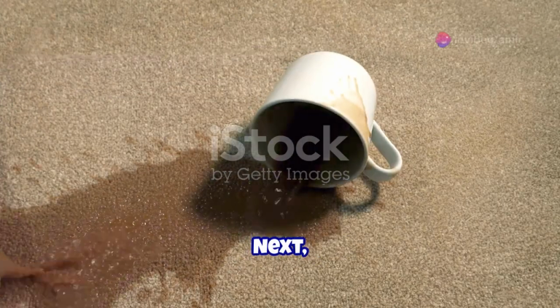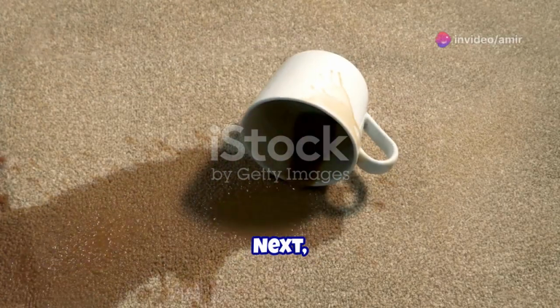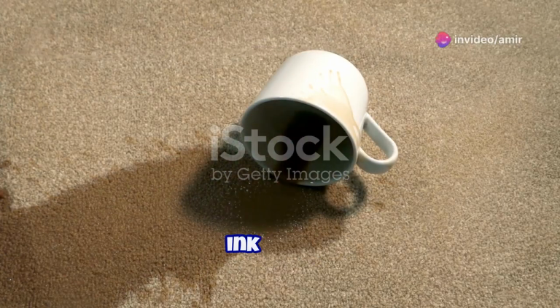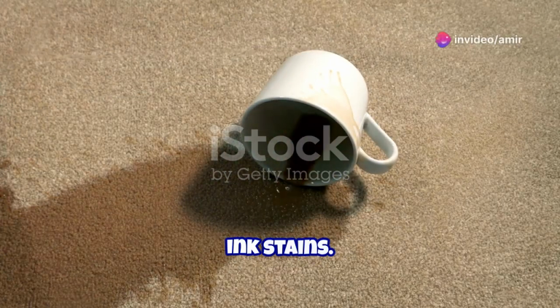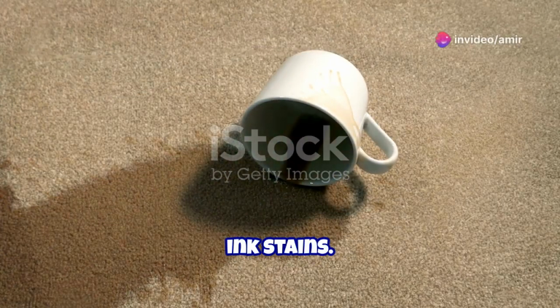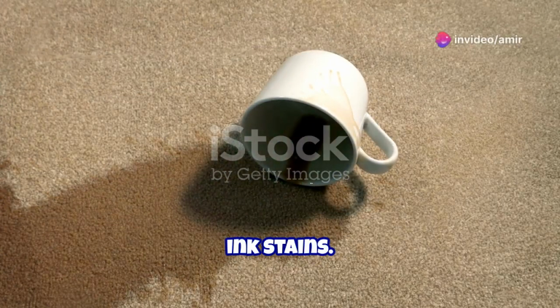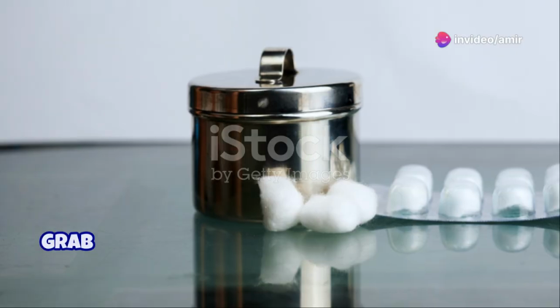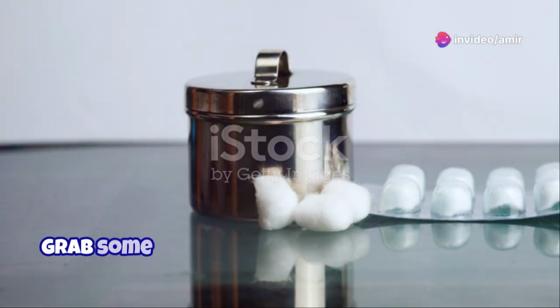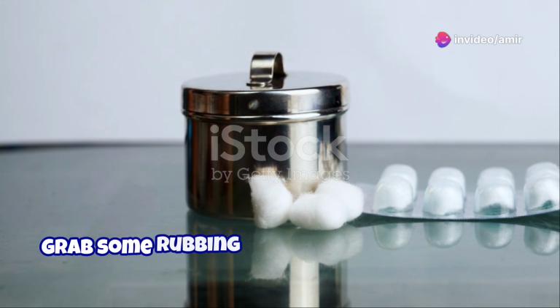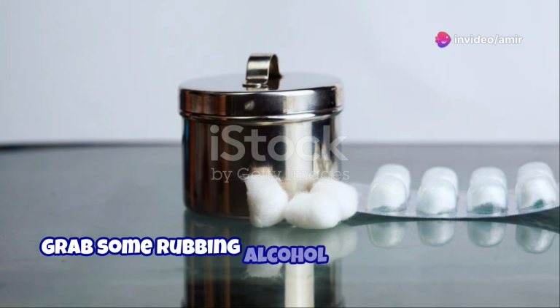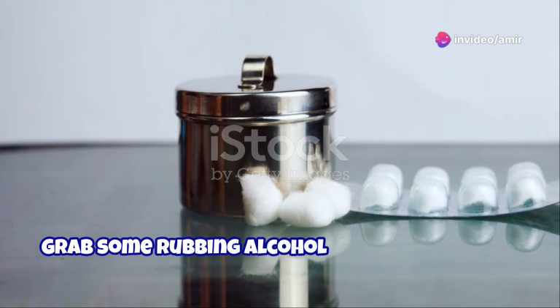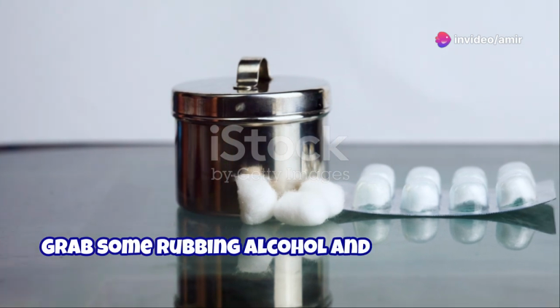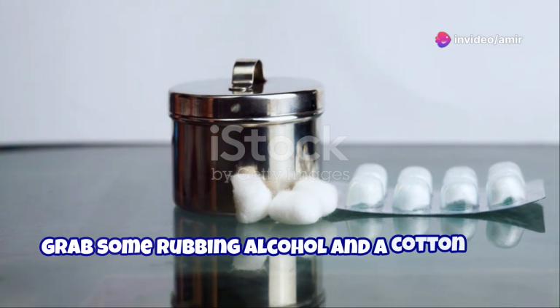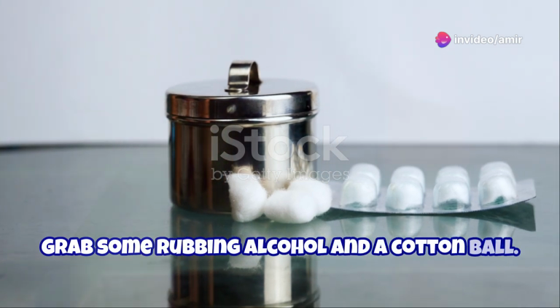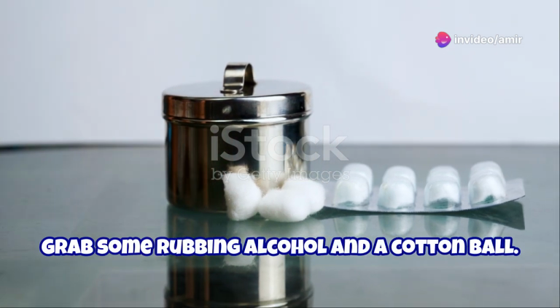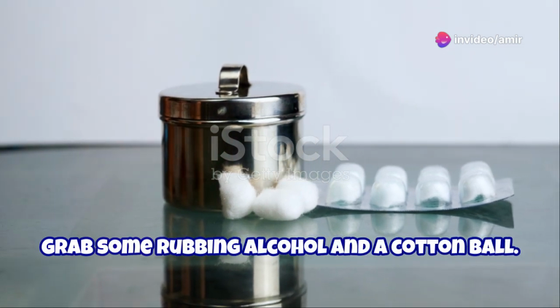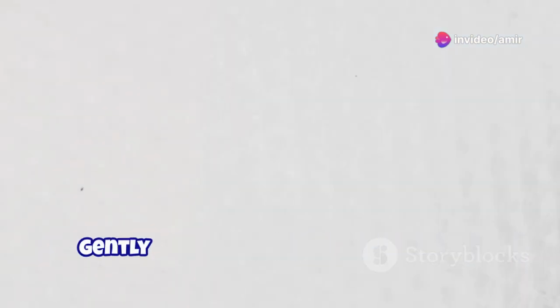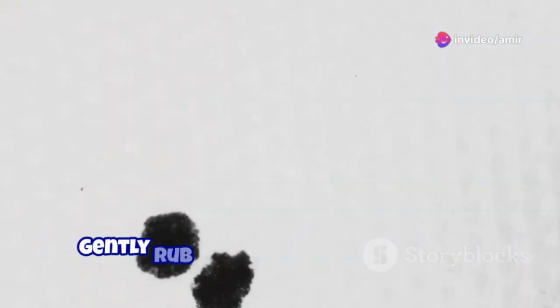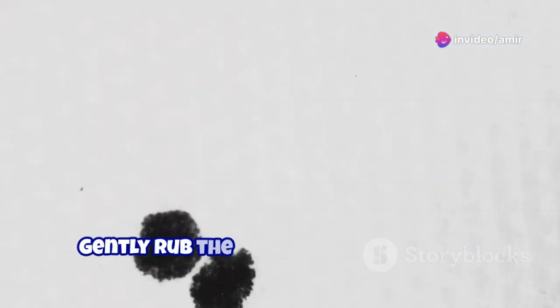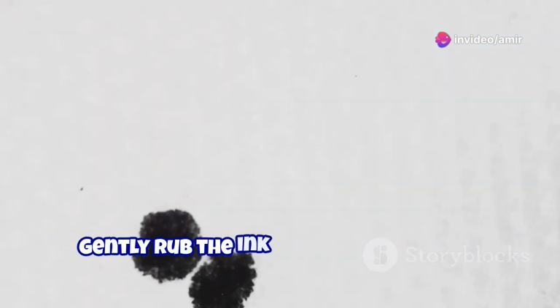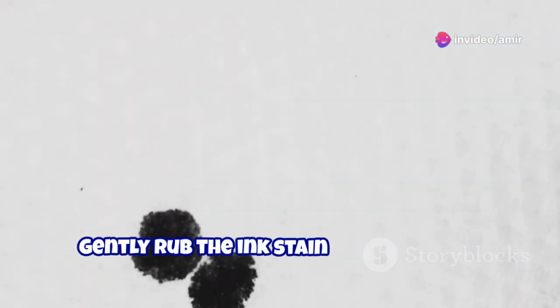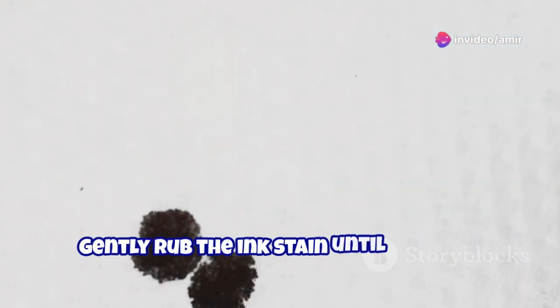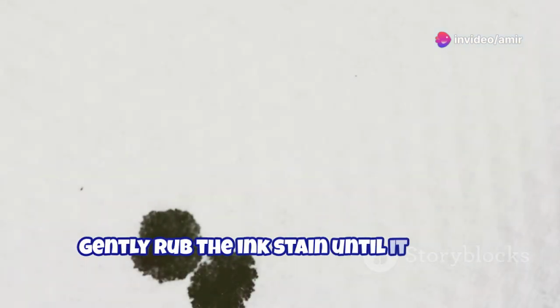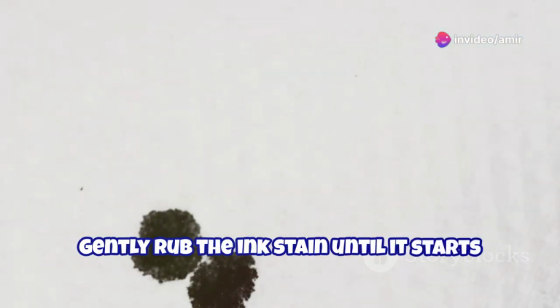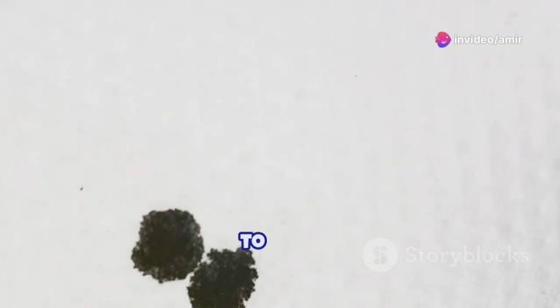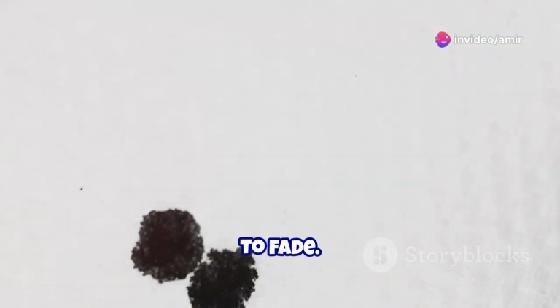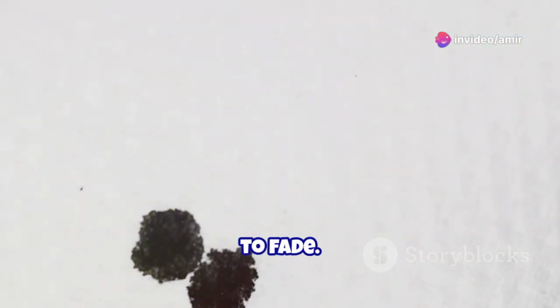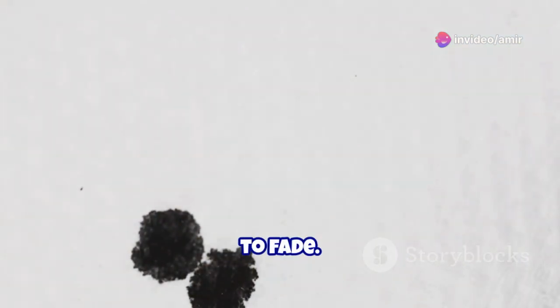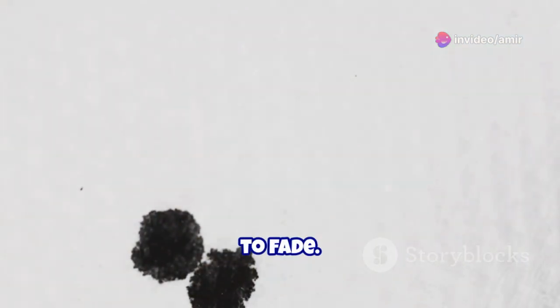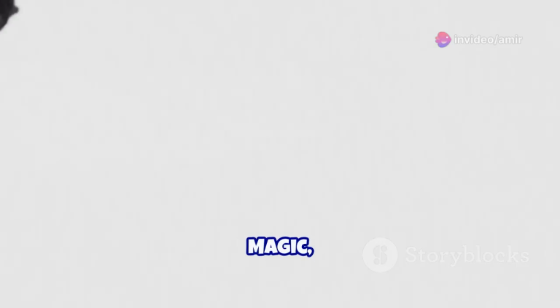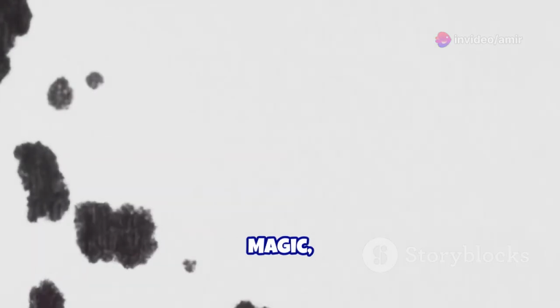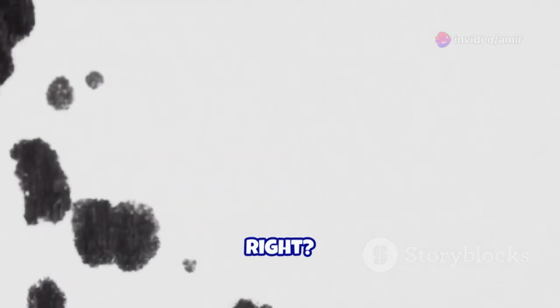Next, ink stains. Grab some rubbing alcohol and a cotton ball. Gently rub the ink stain until it starts to fade. Magic, right?